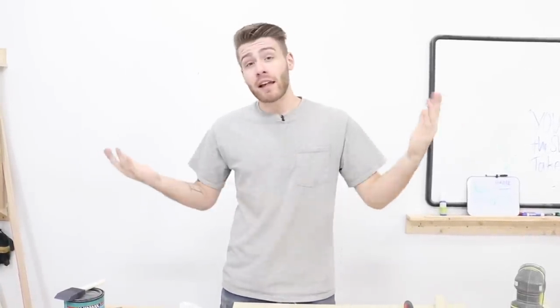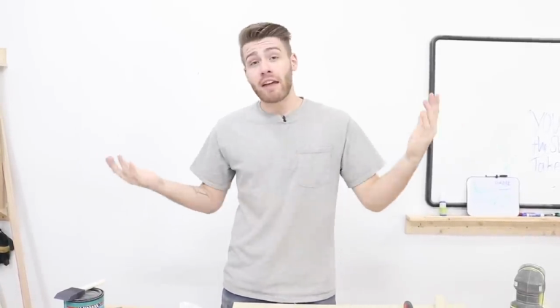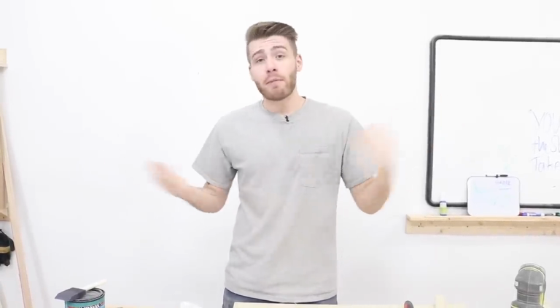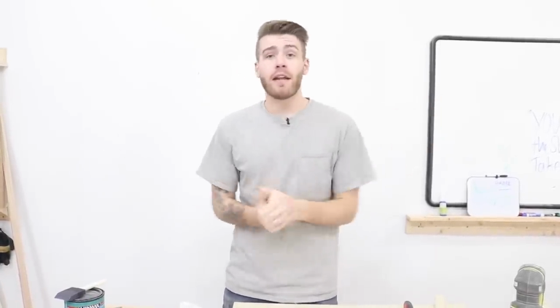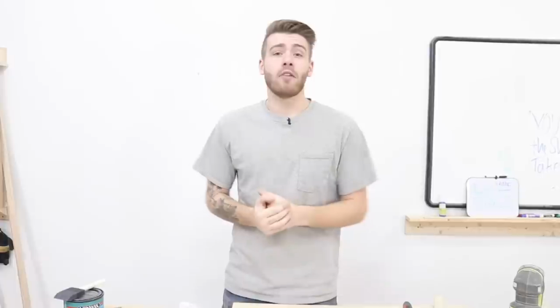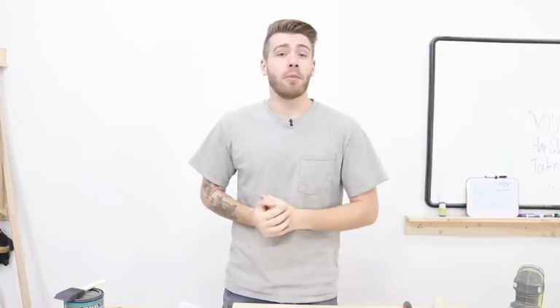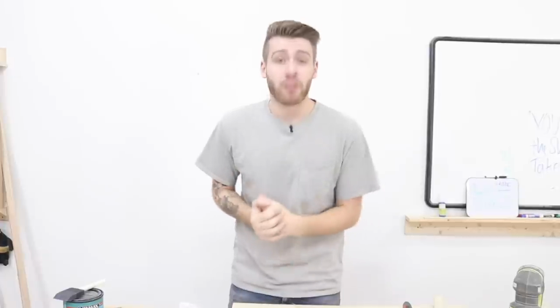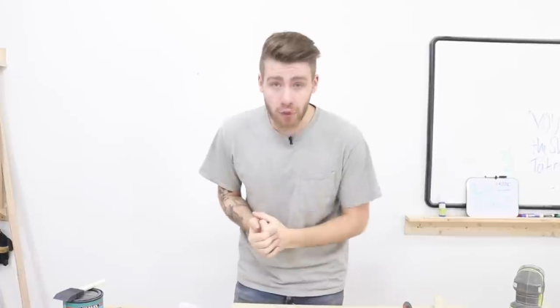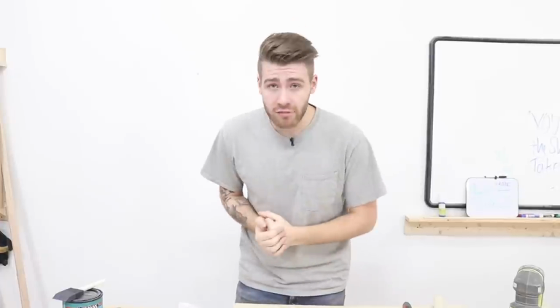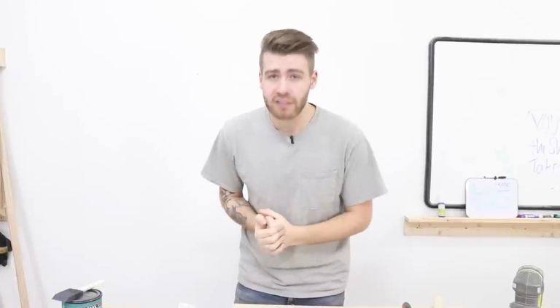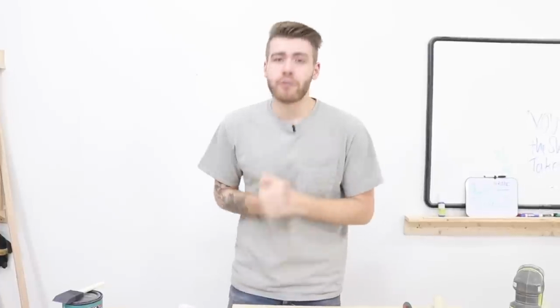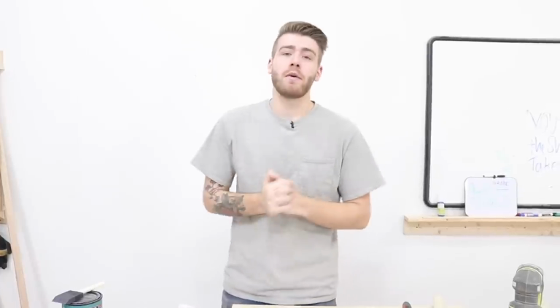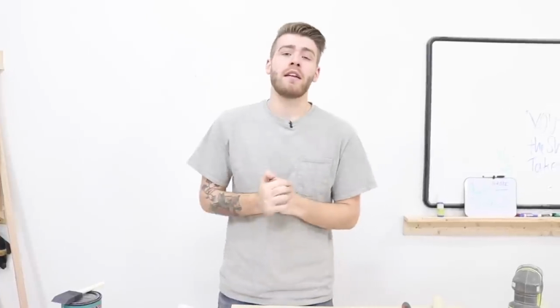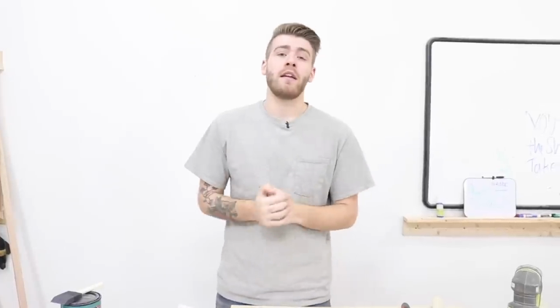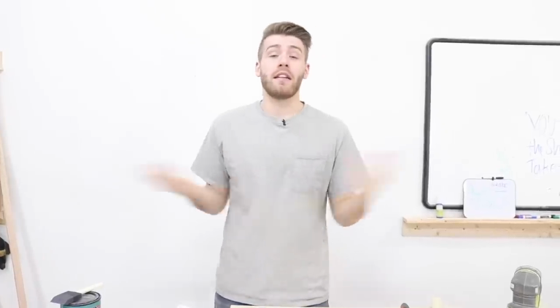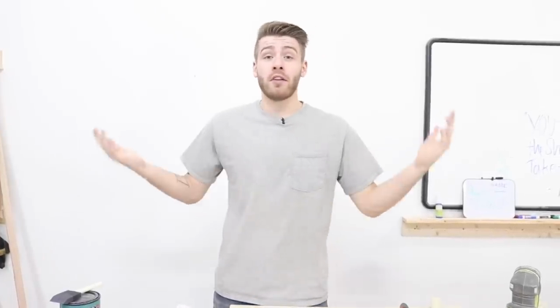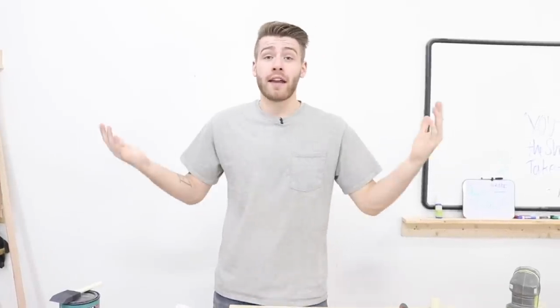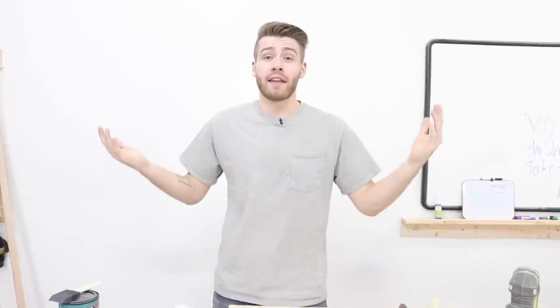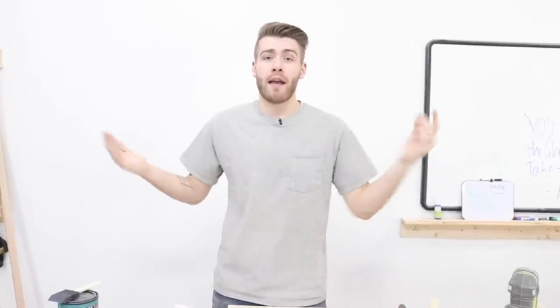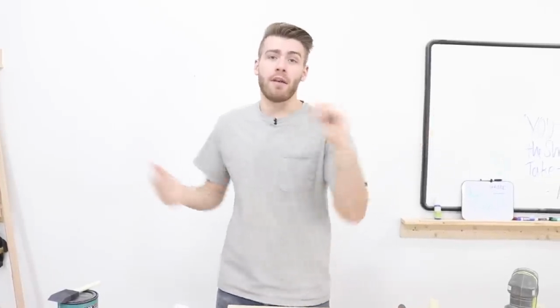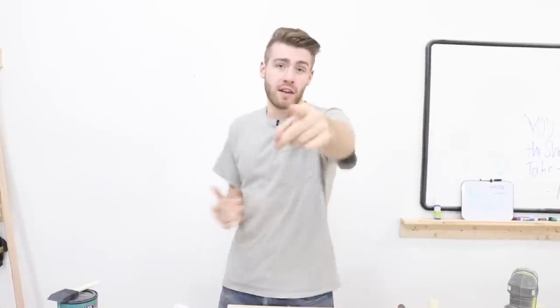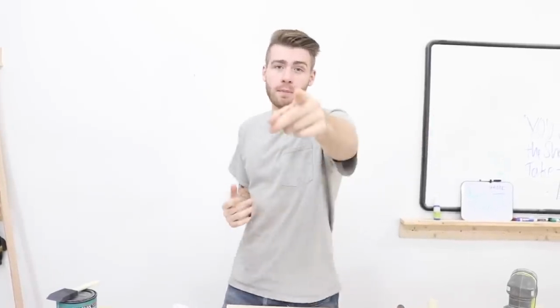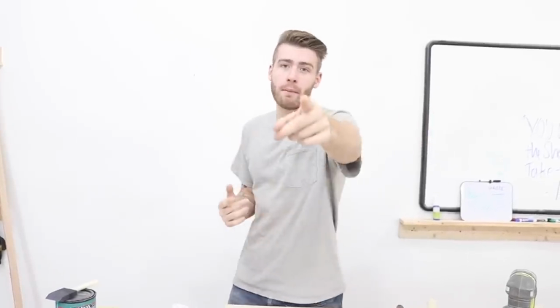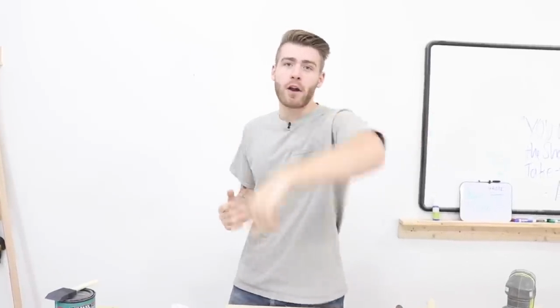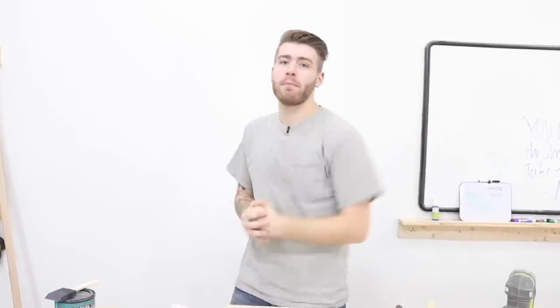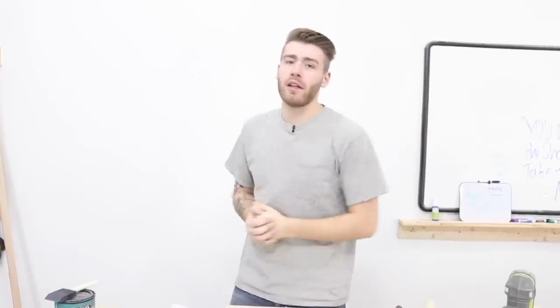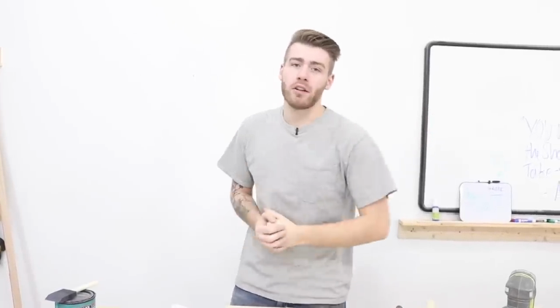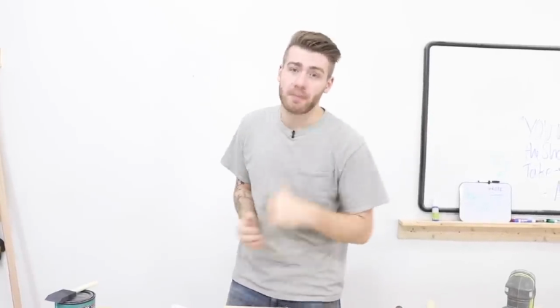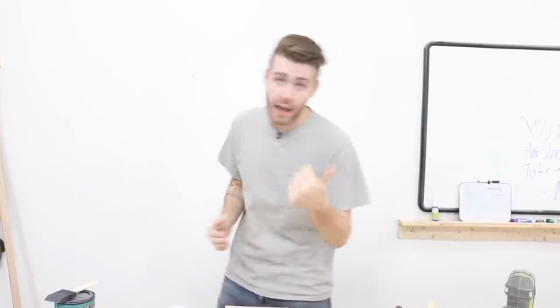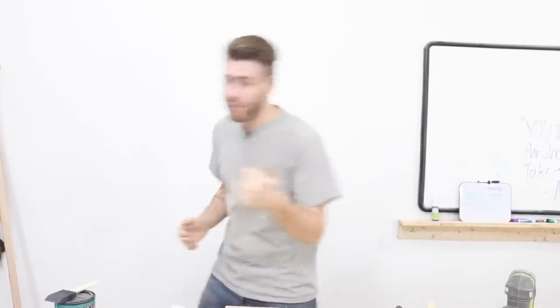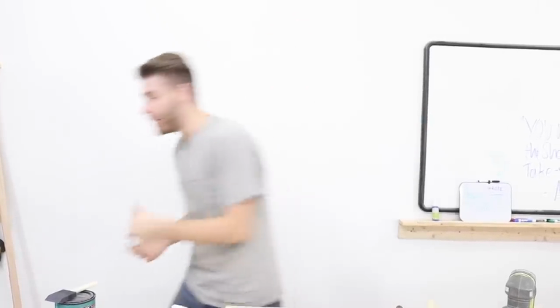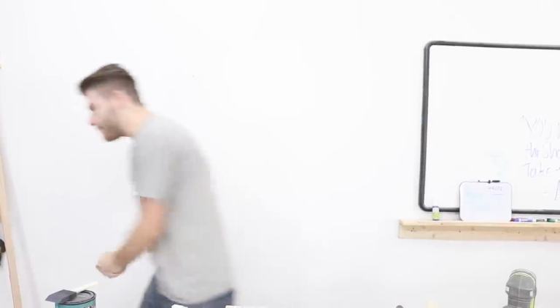Thanks a lot, everybody. Hope you have a great rest of your week, and until next time, this has been Modern Builds. Bye, everybody.